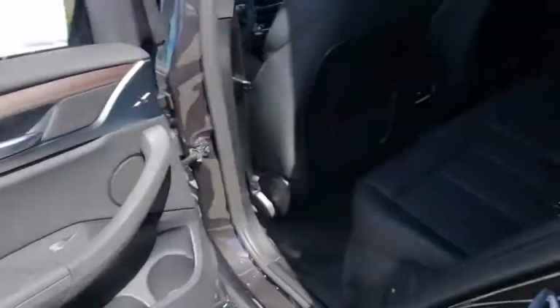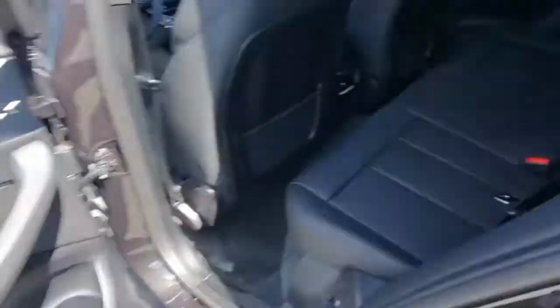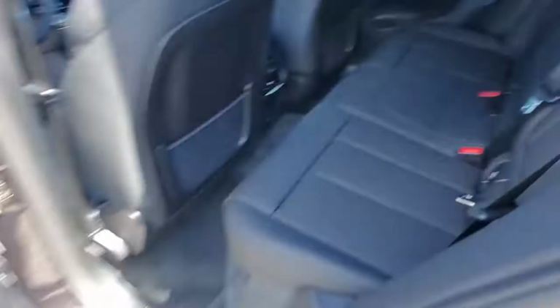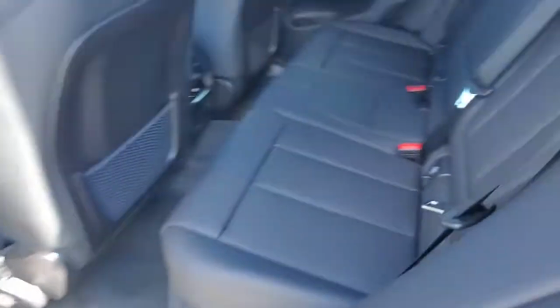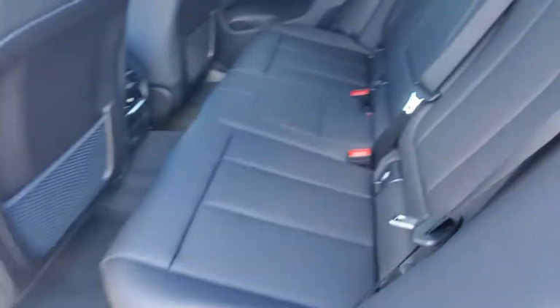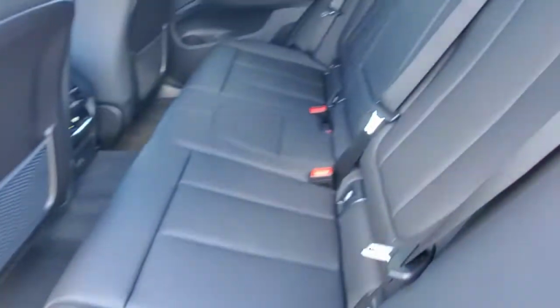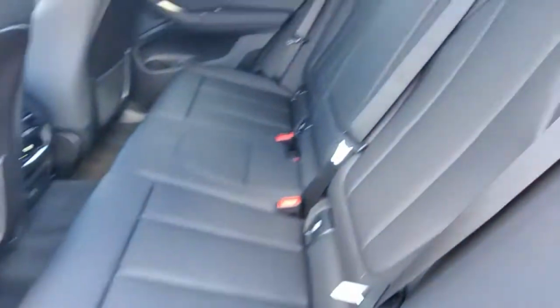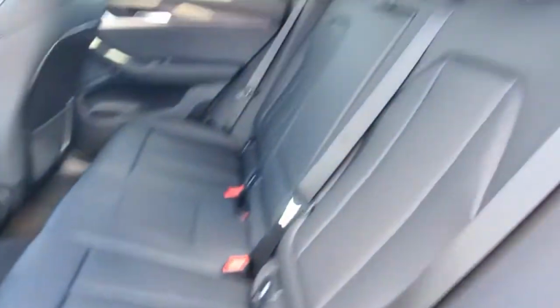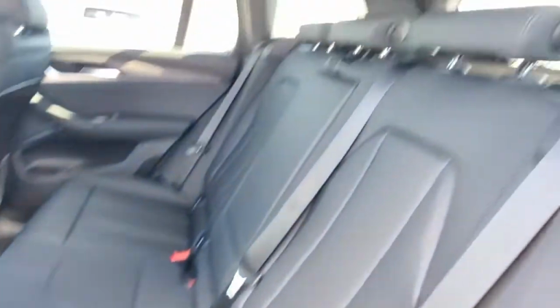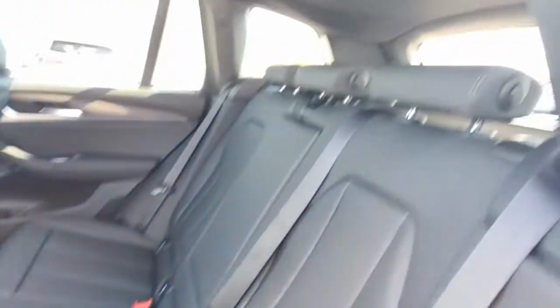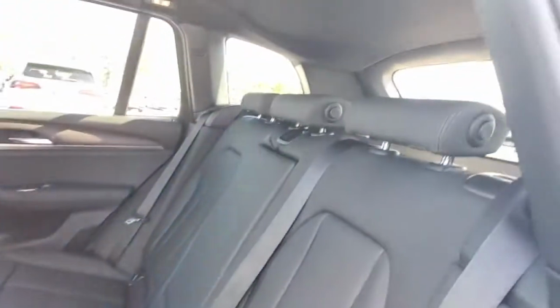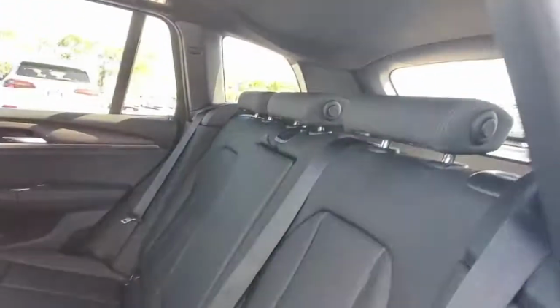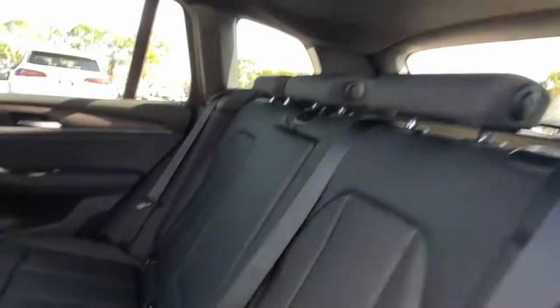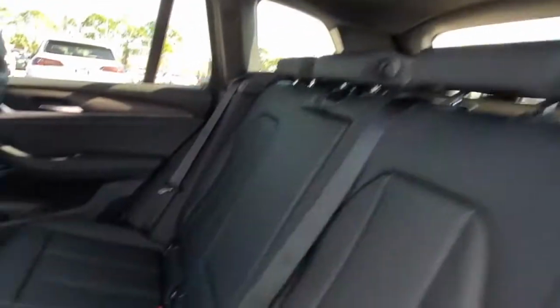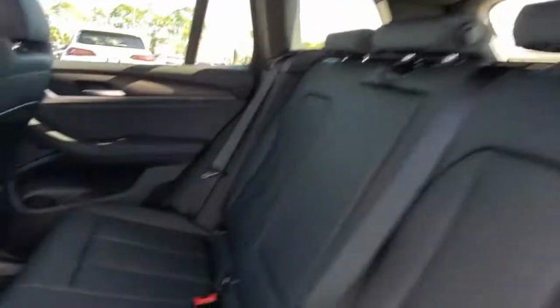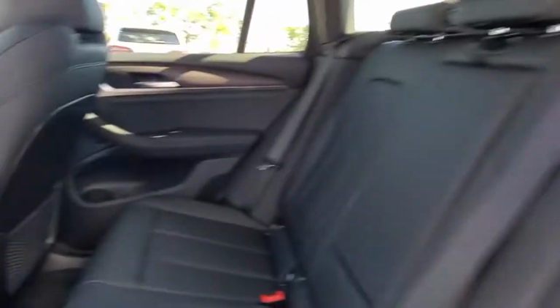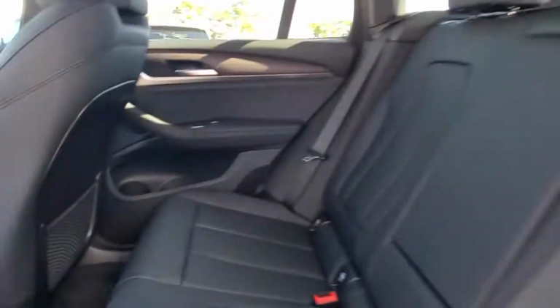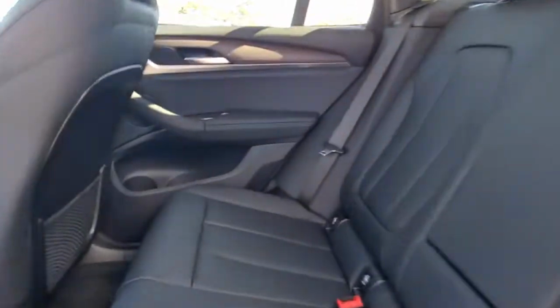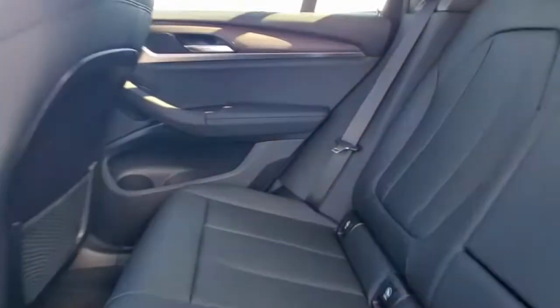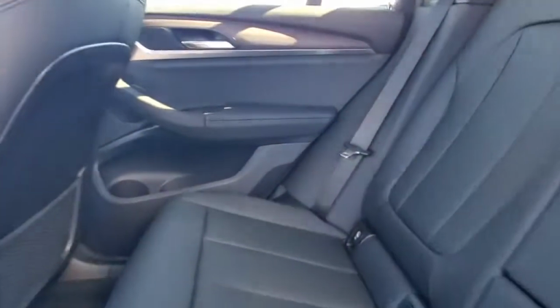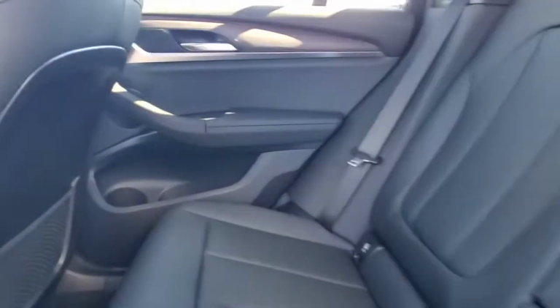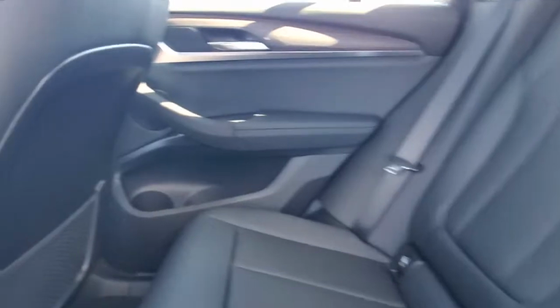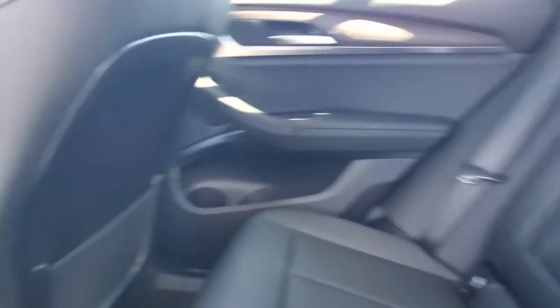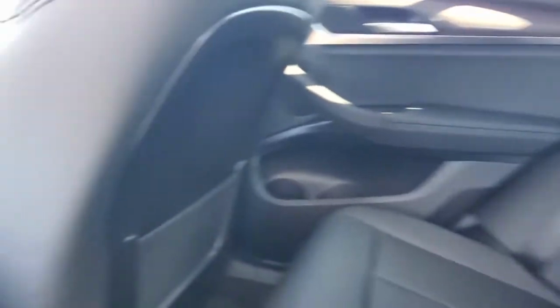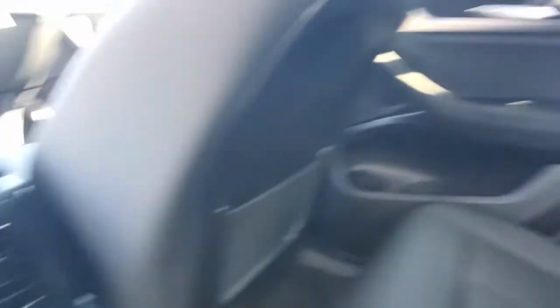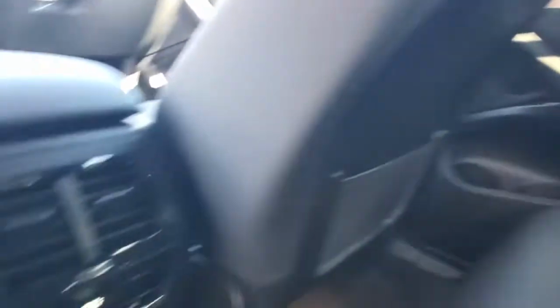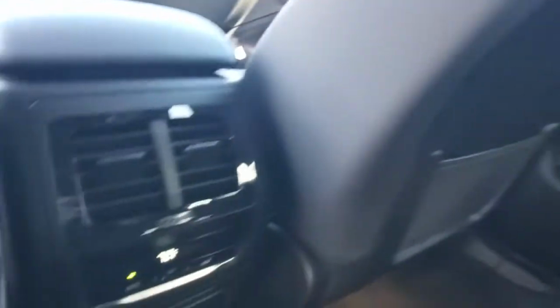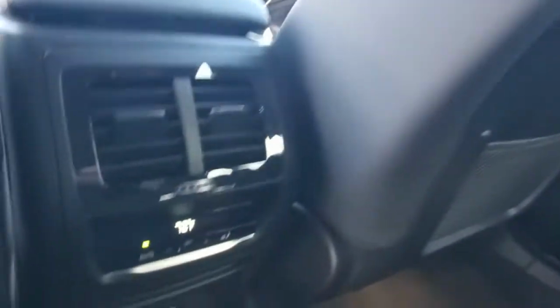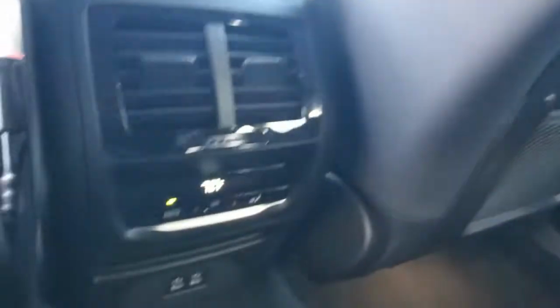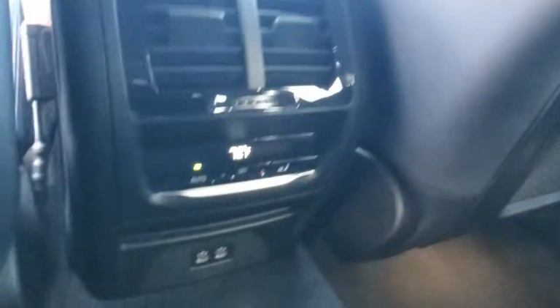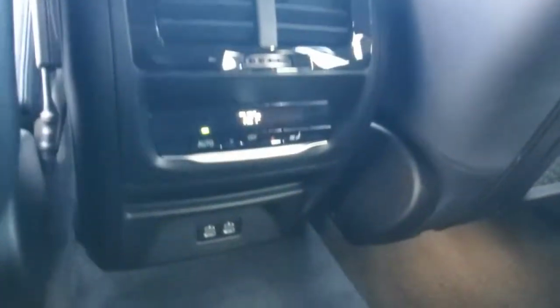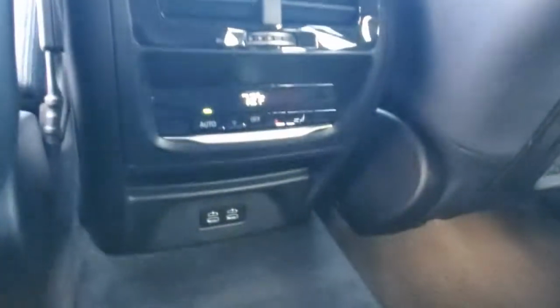You deserve an automobile that's as passionate about the road as you are. Drive the X3.